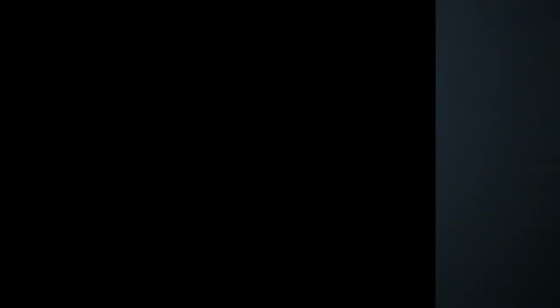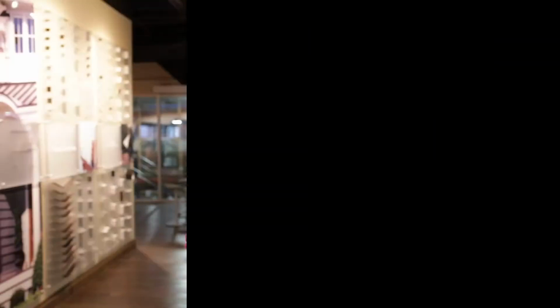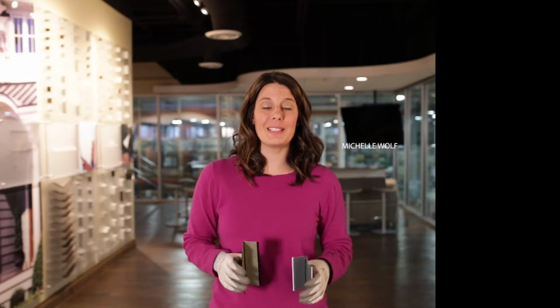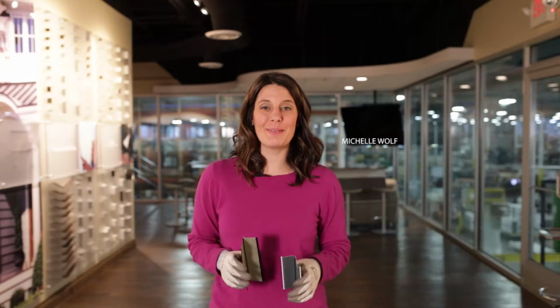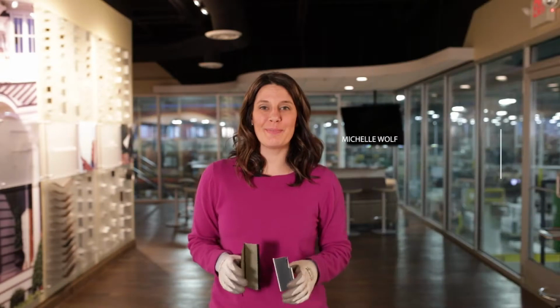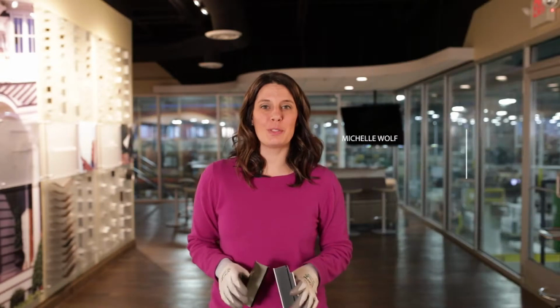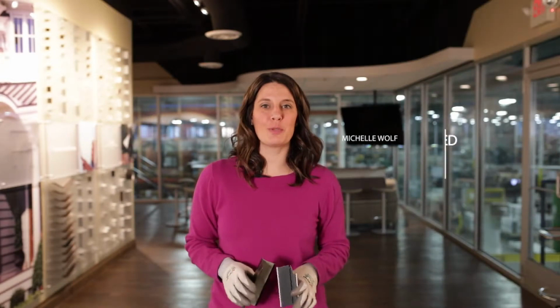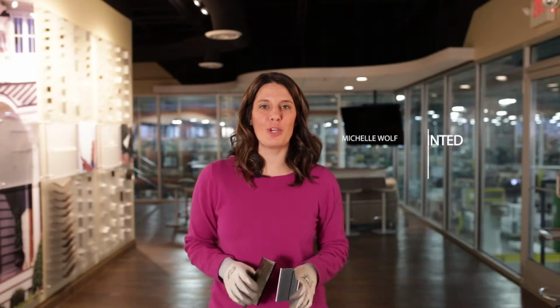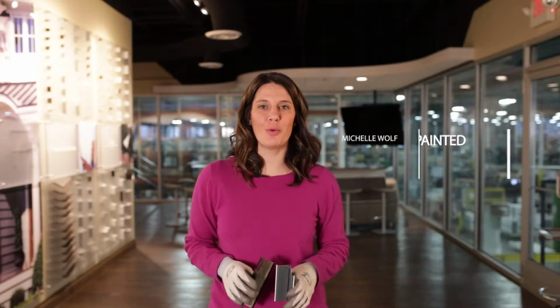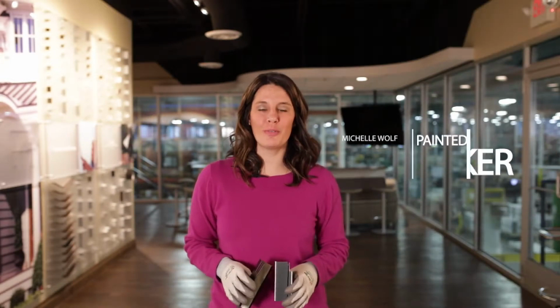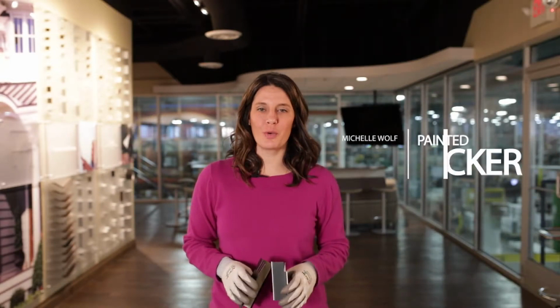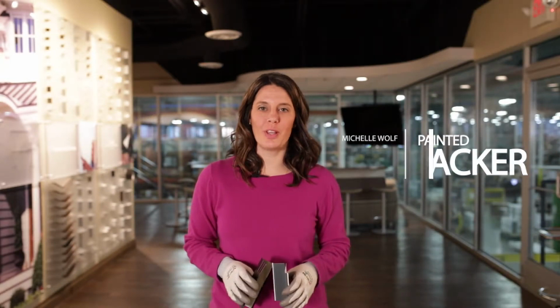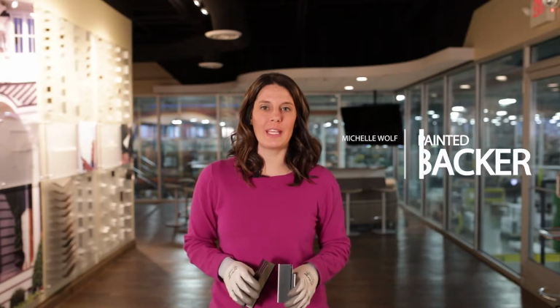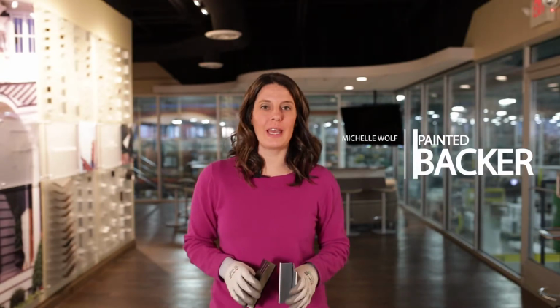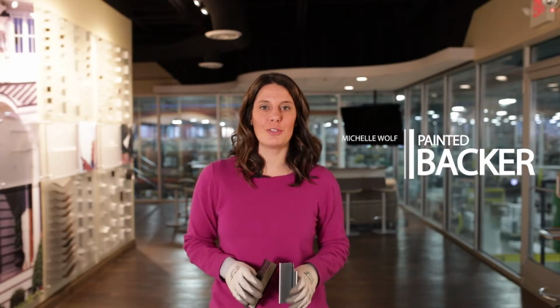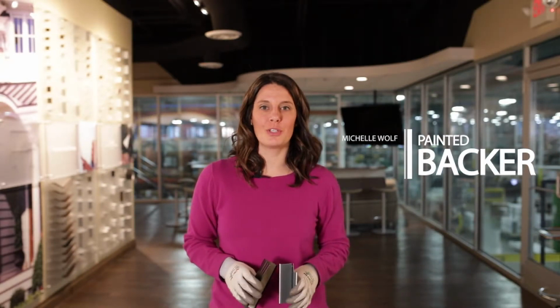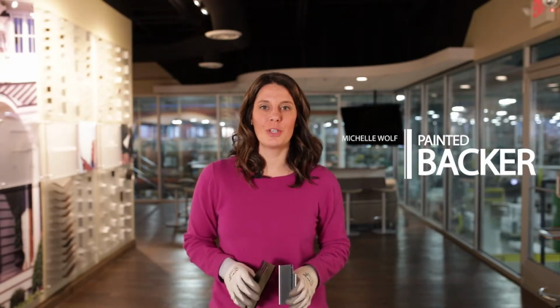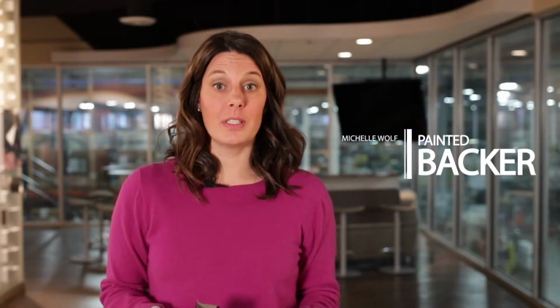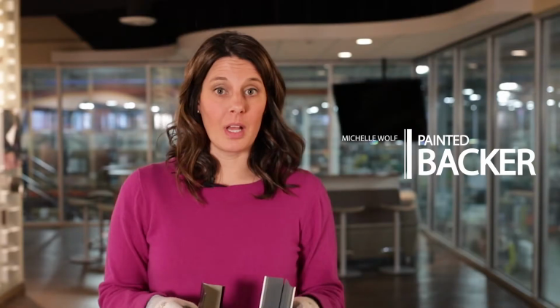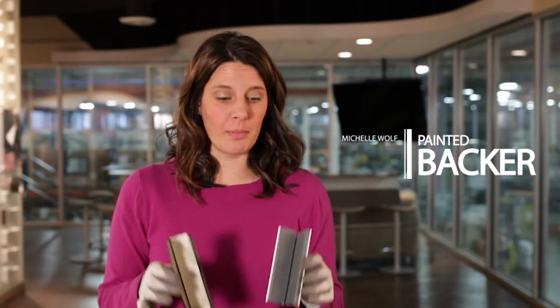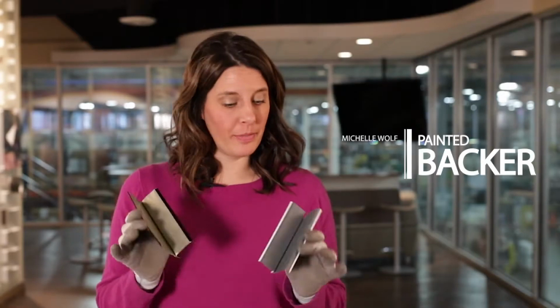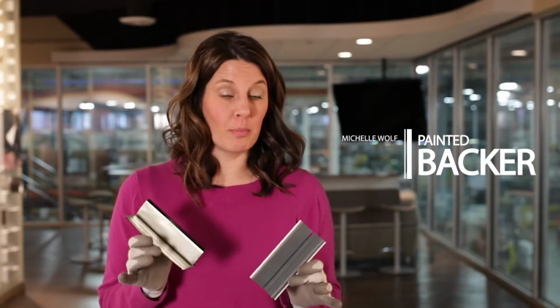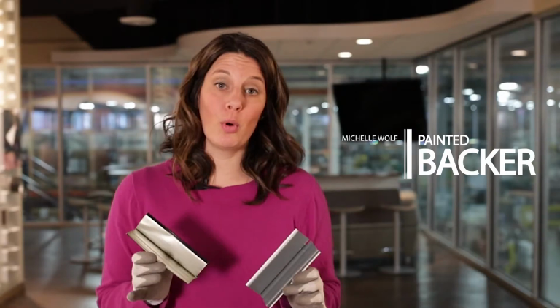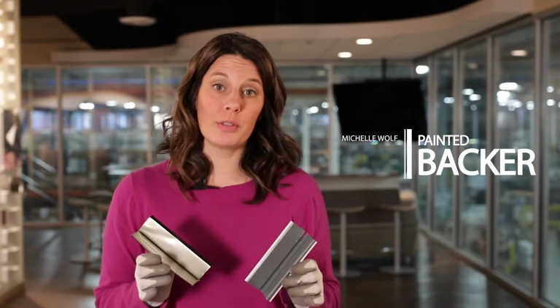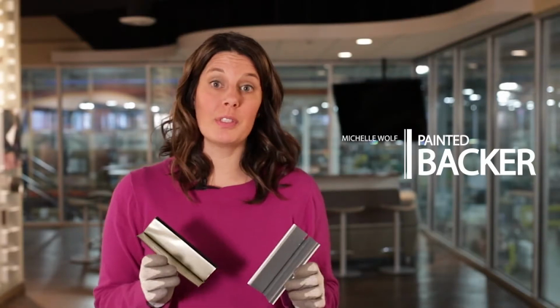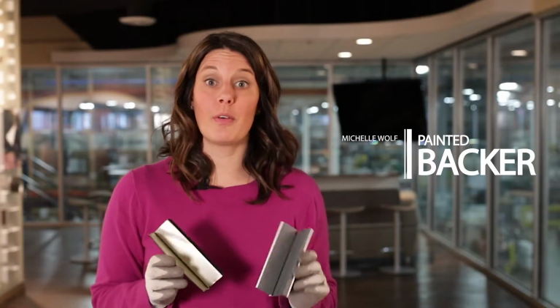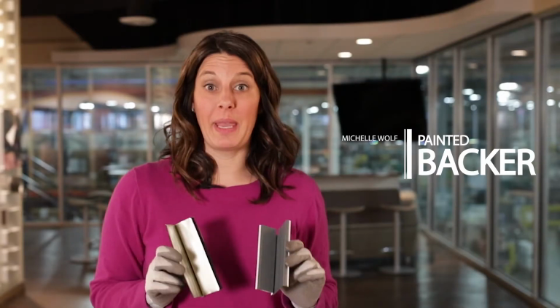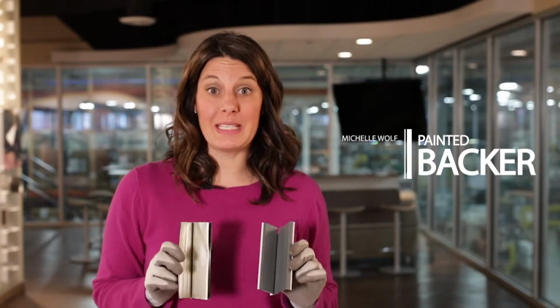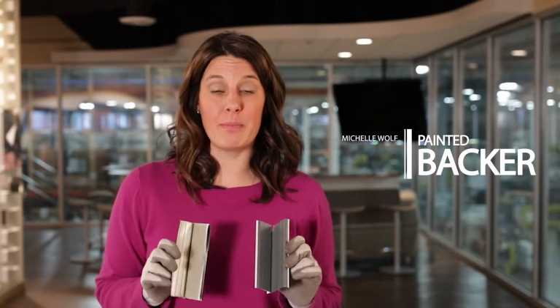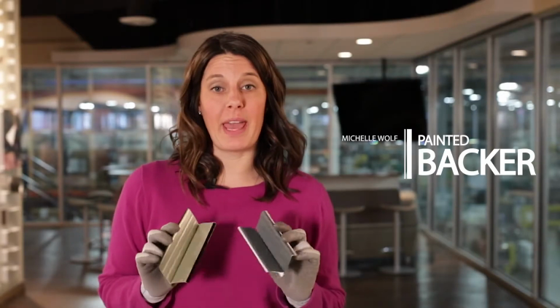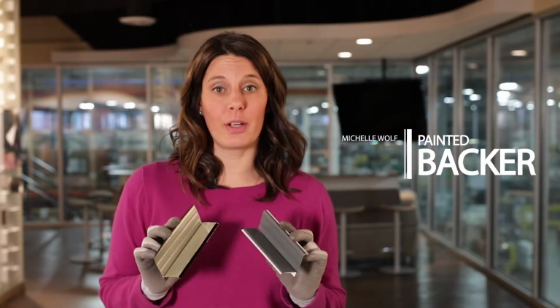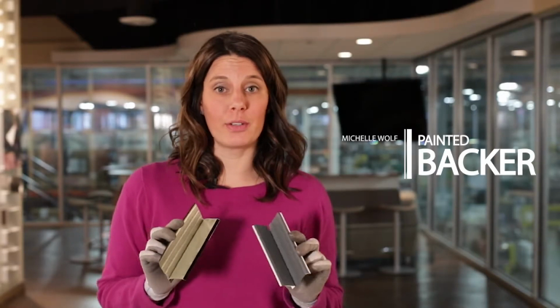Hi team, it's Michelle Wolfe at Quality Edge. Let's talk about the importance of a painted backer.